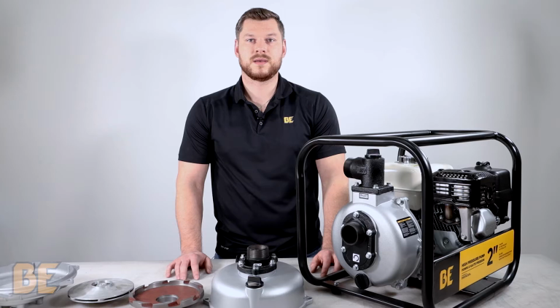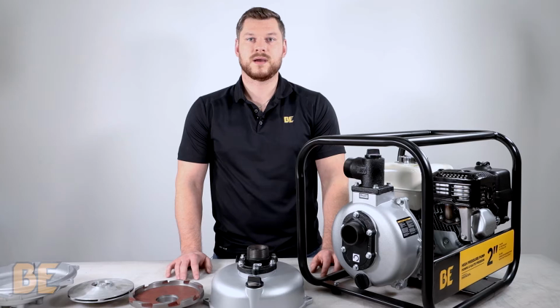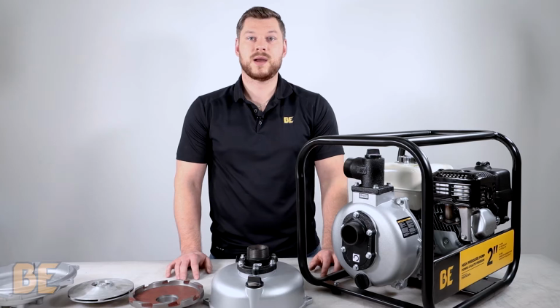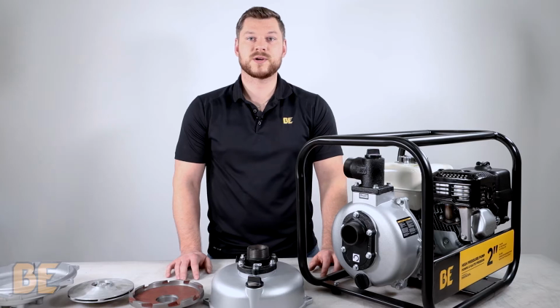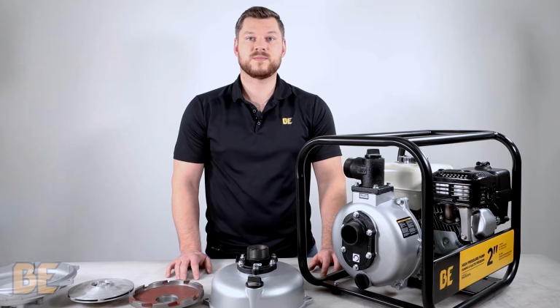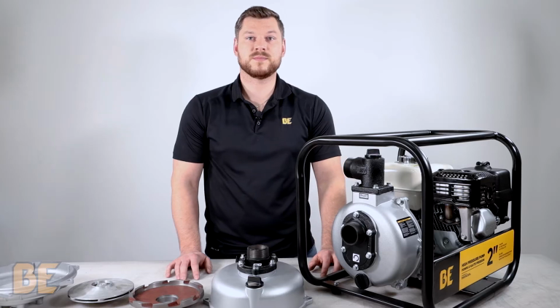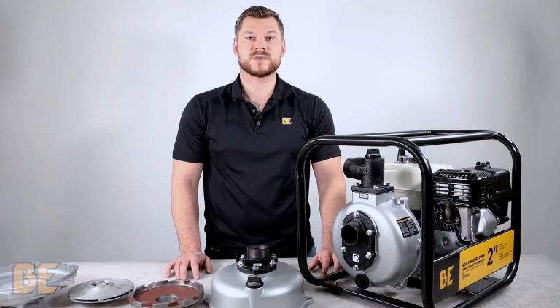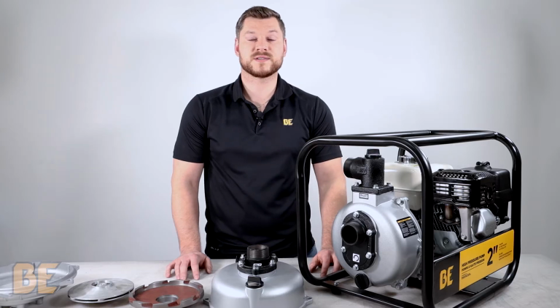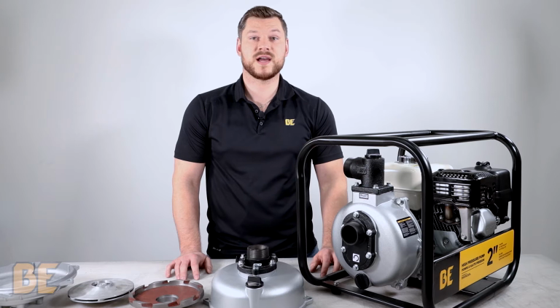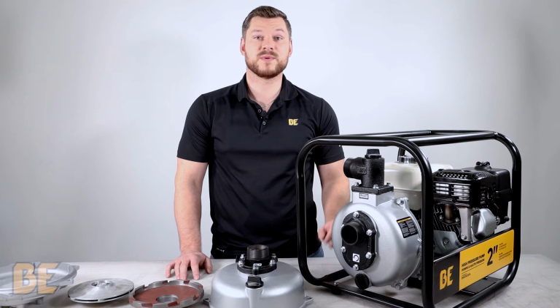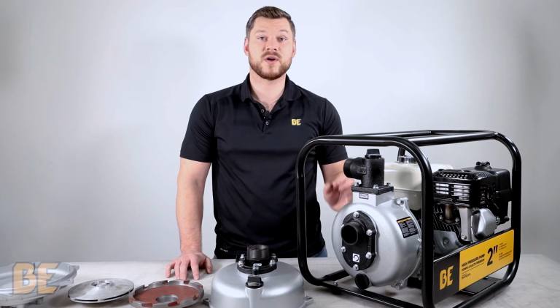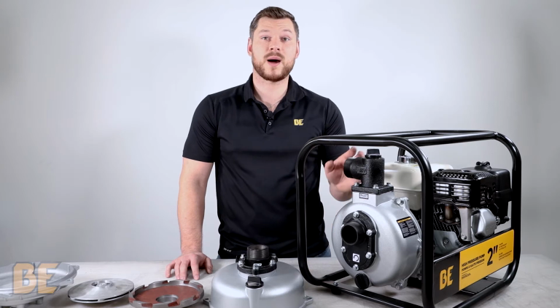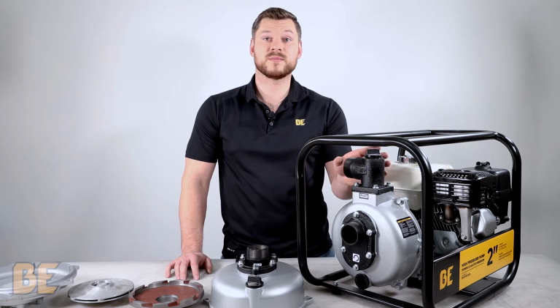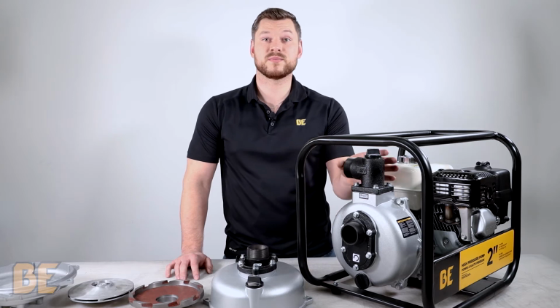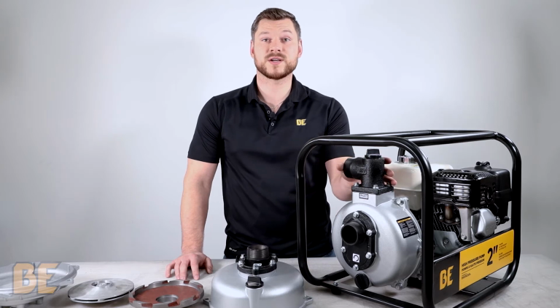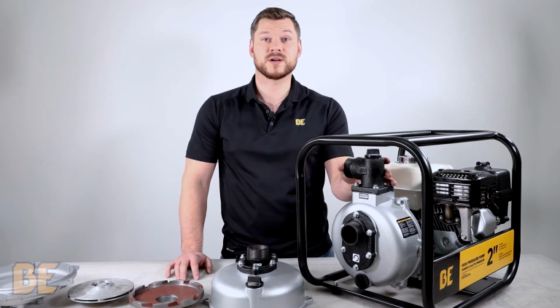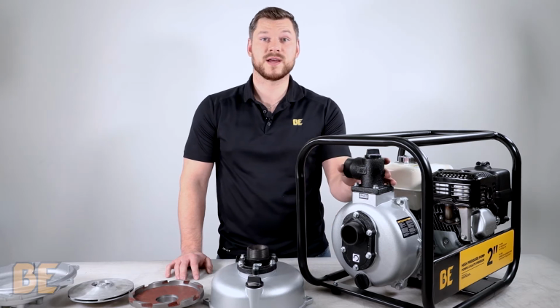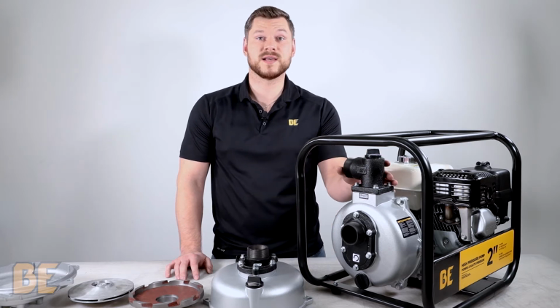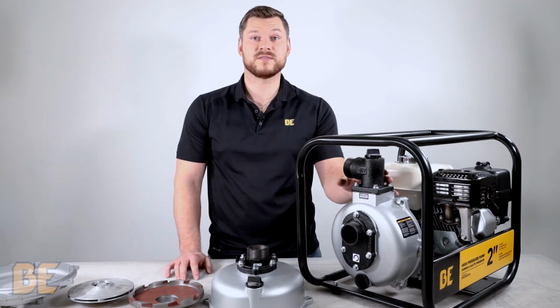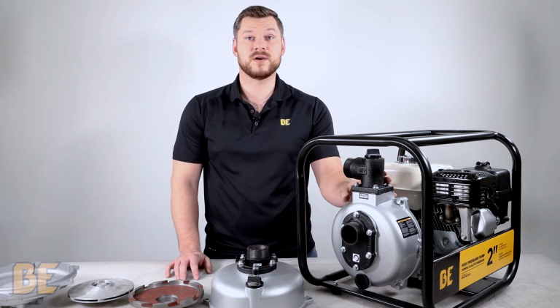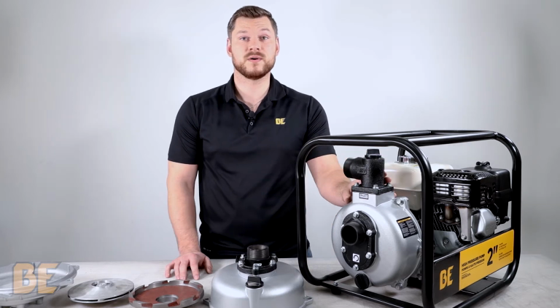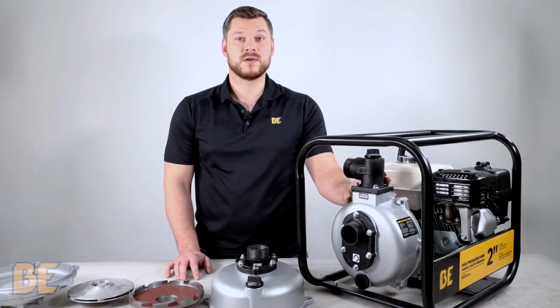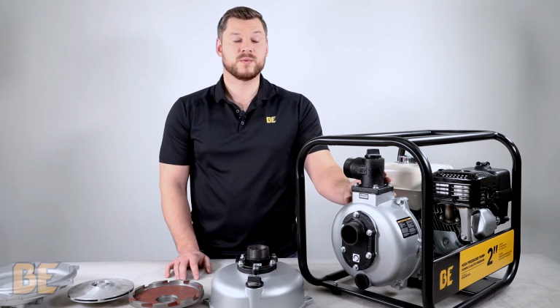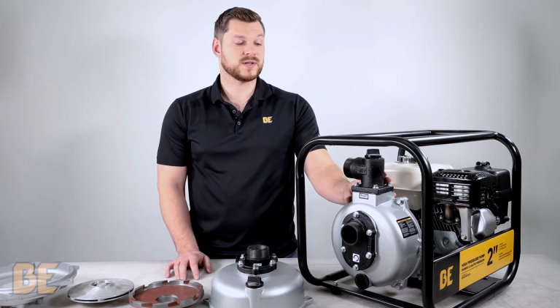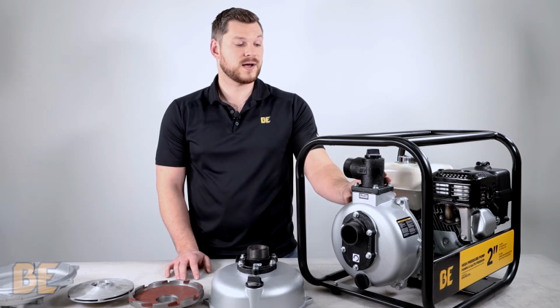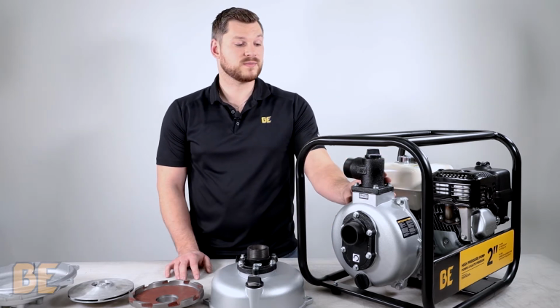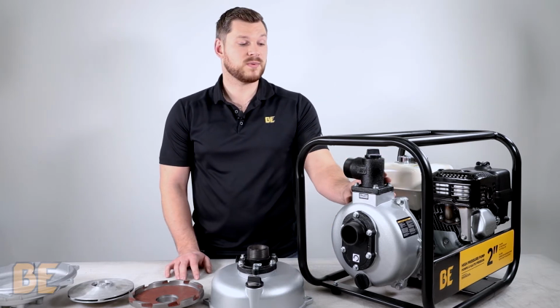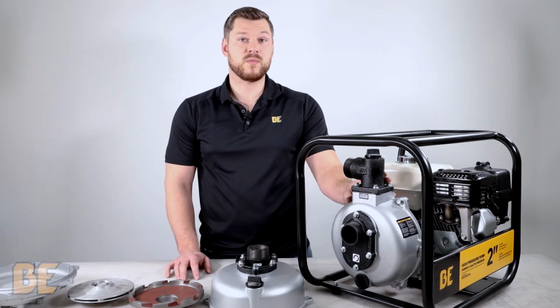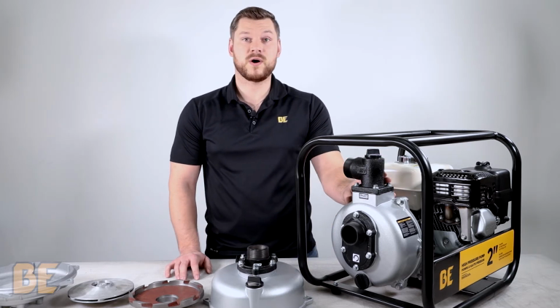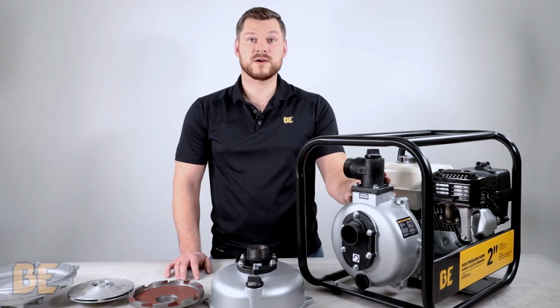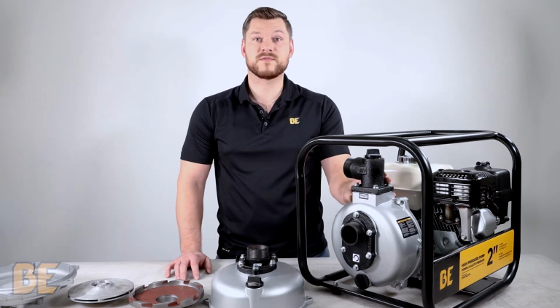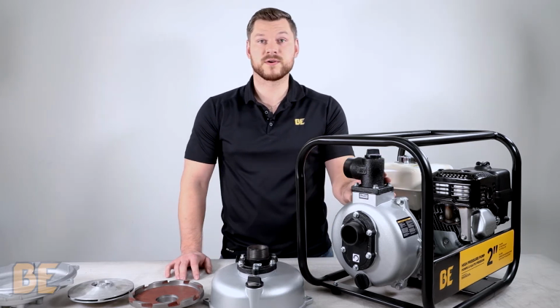High pressure pumps are designed to build optimum pressure and less flow, which allows them to pump water further.